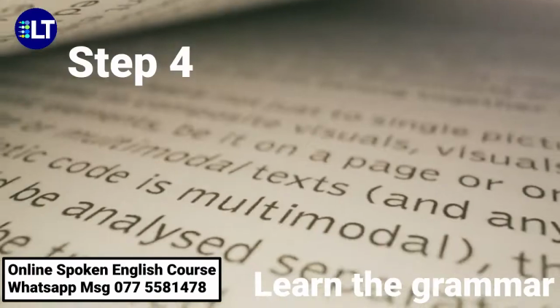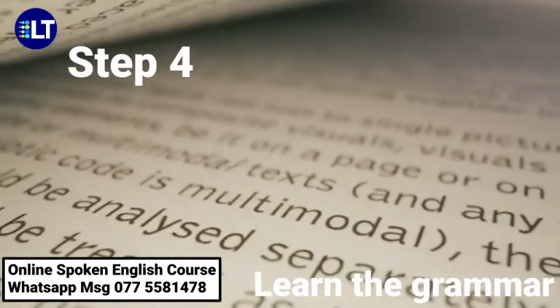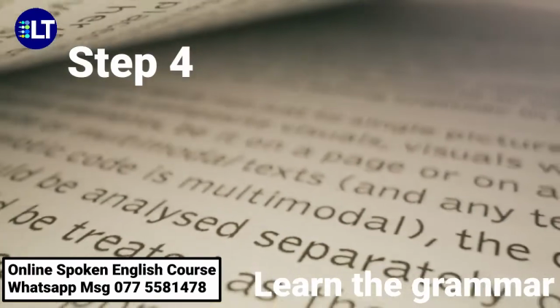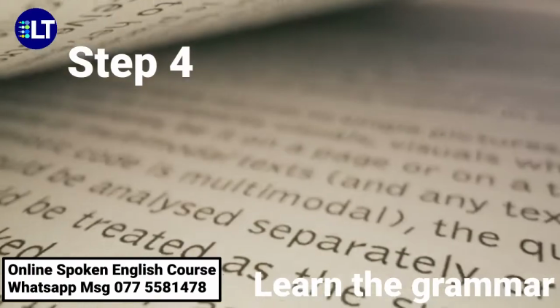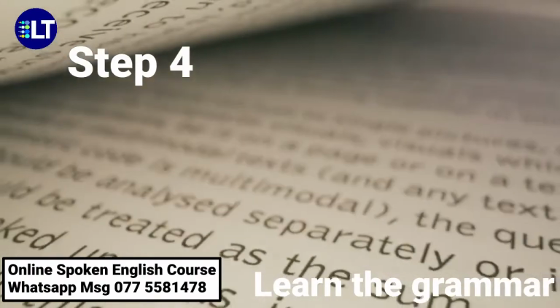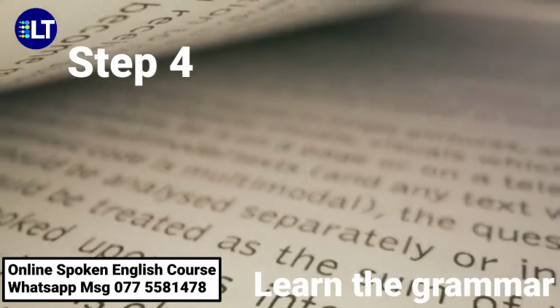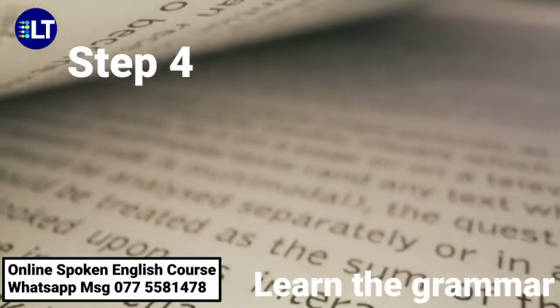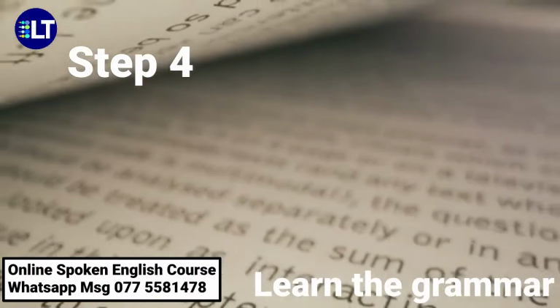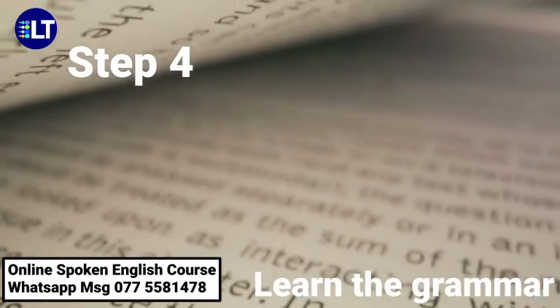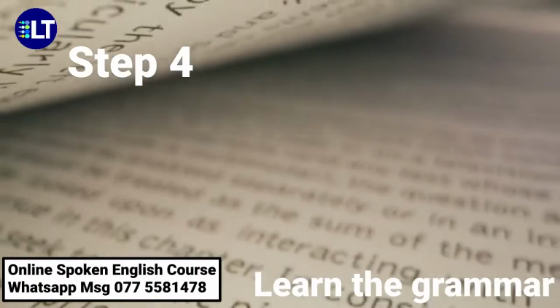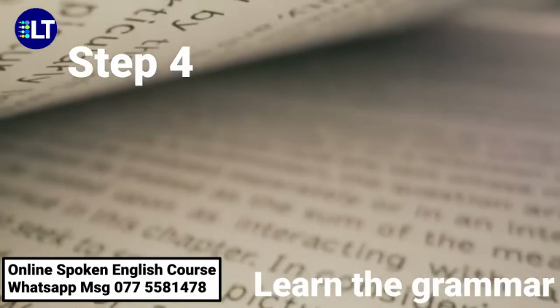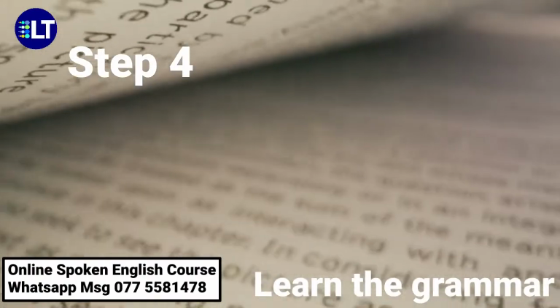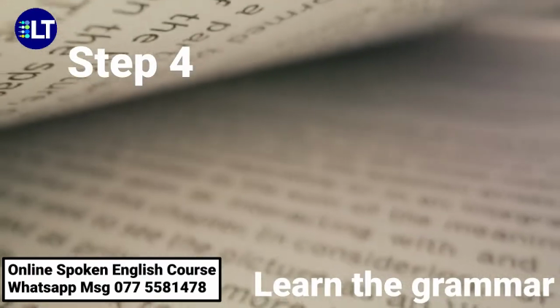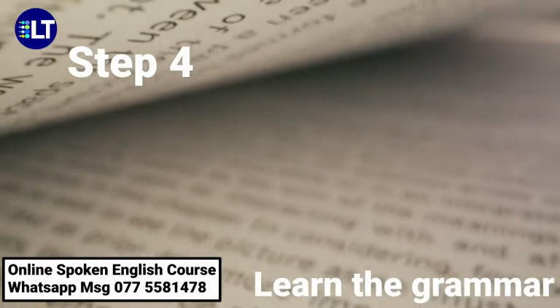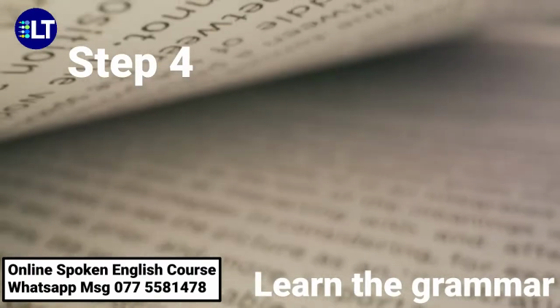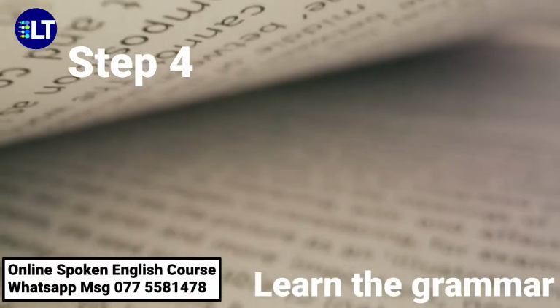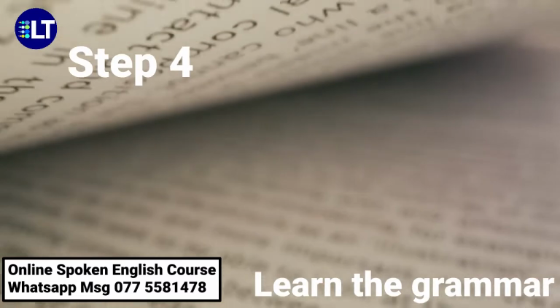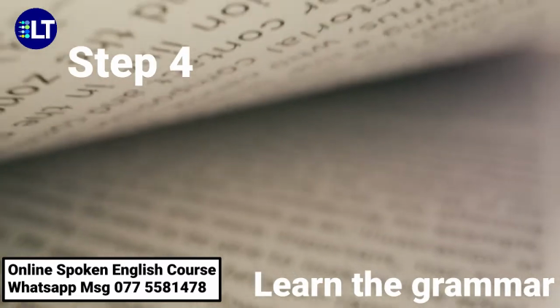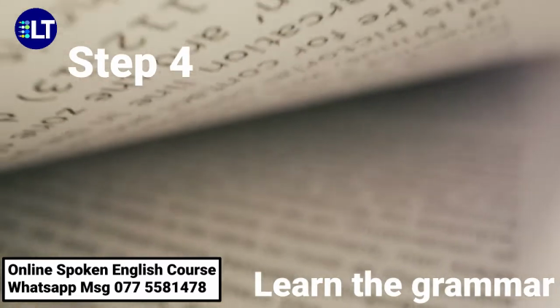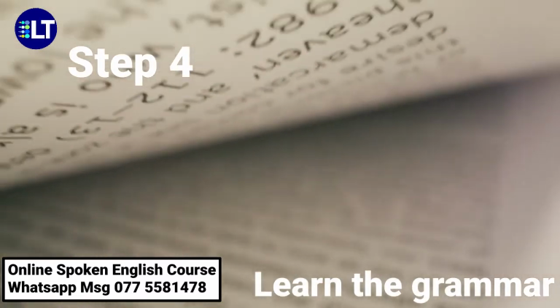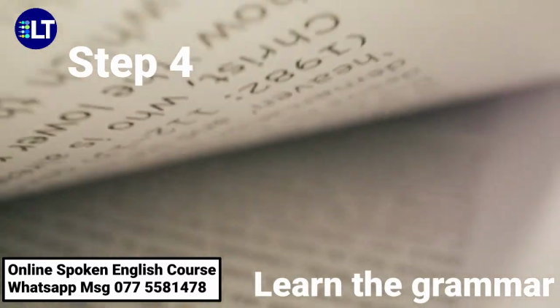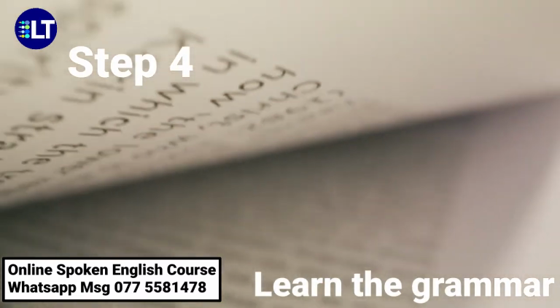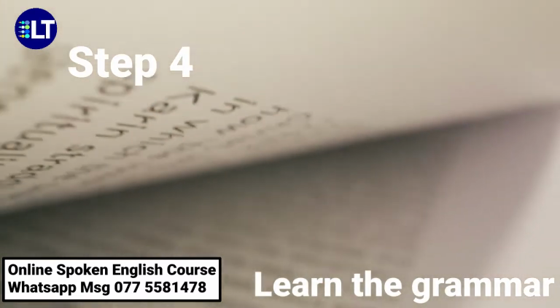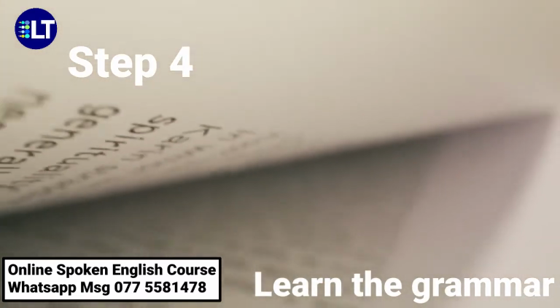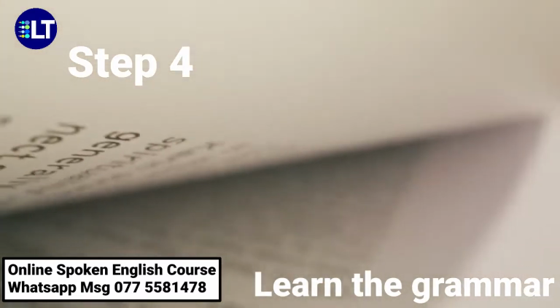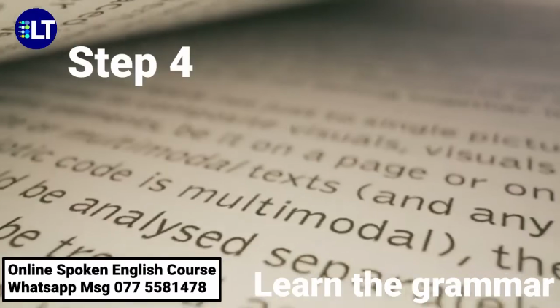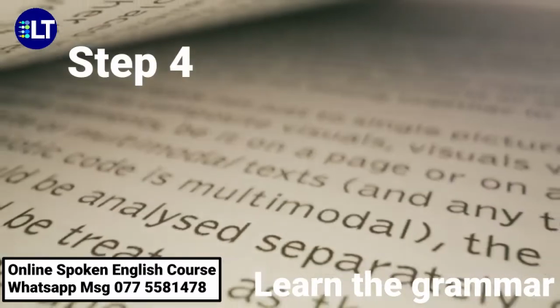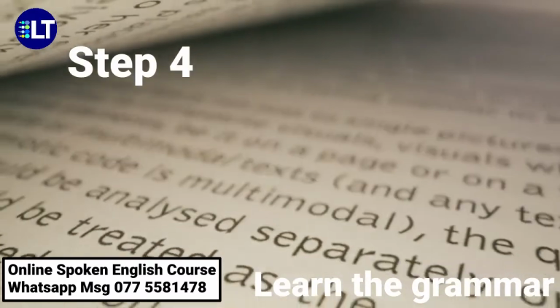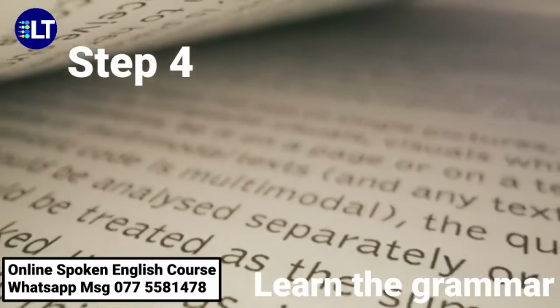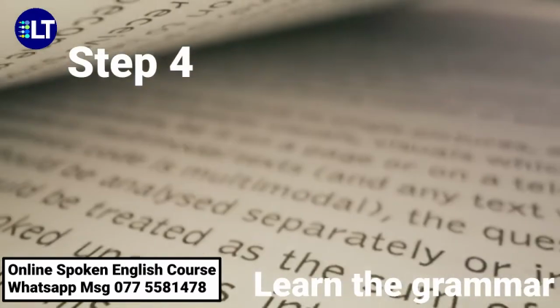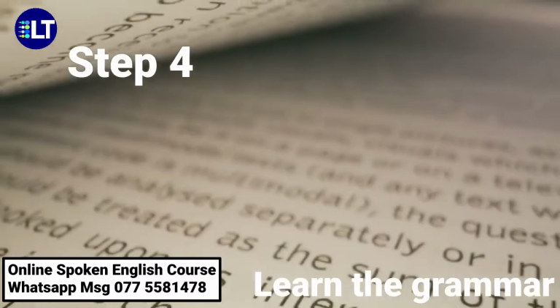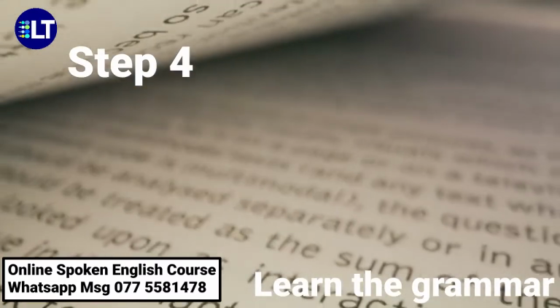Step 4: Learn the grammar. To improve the way you put out your speech, work hard on the grammar part.